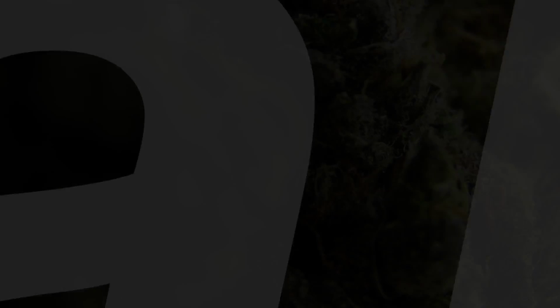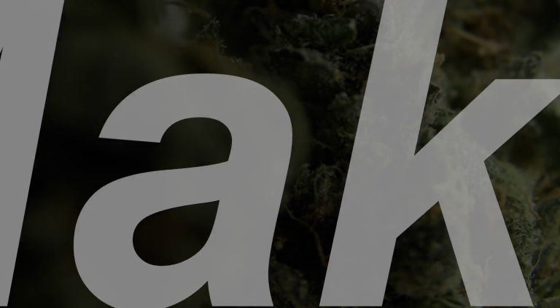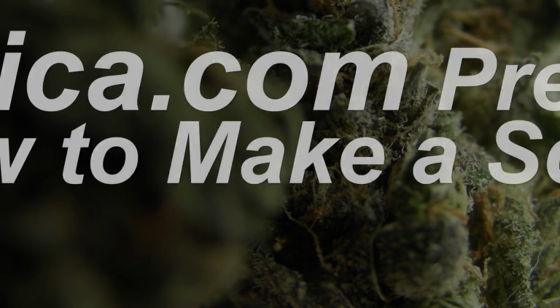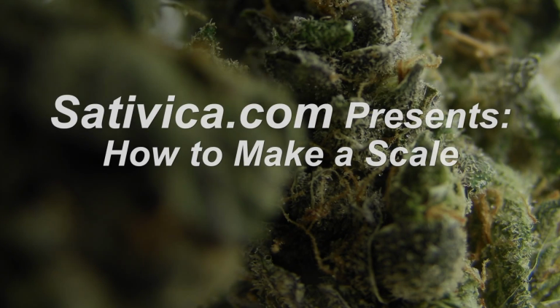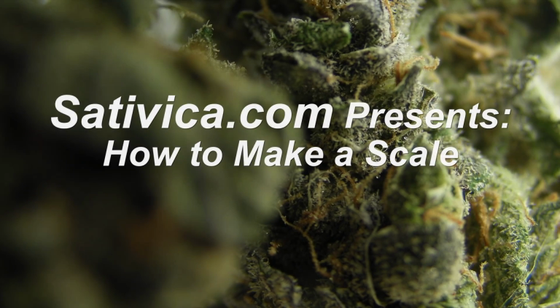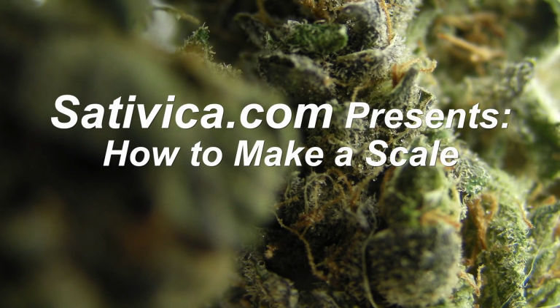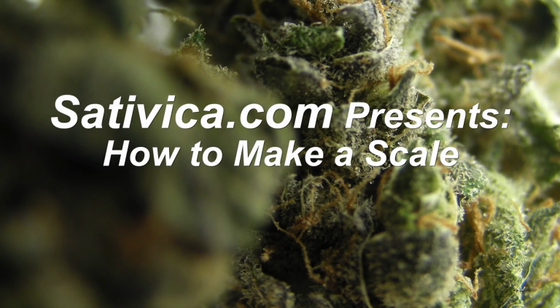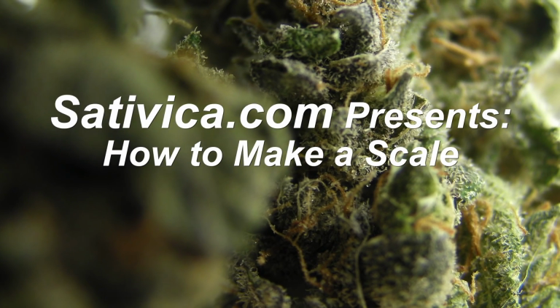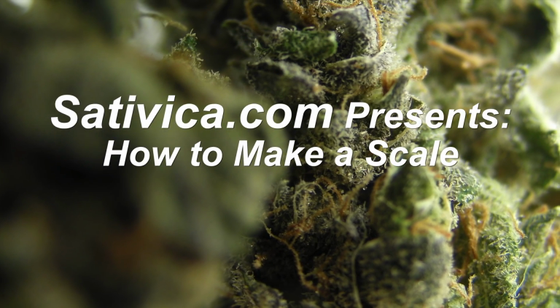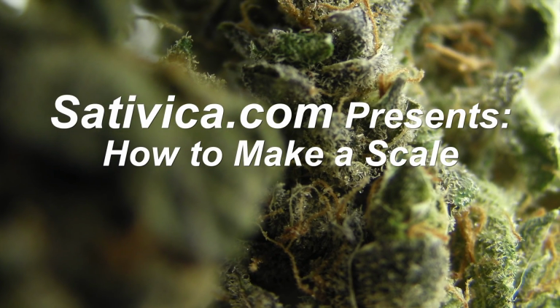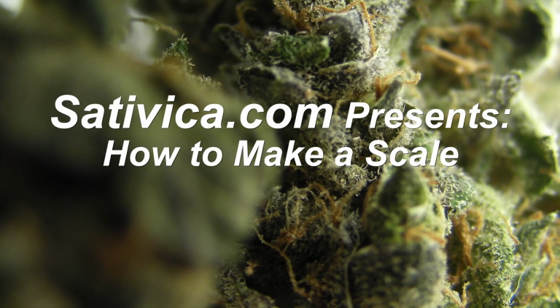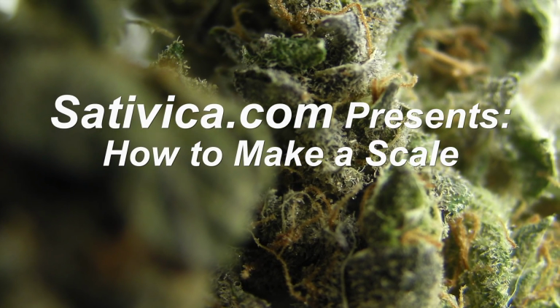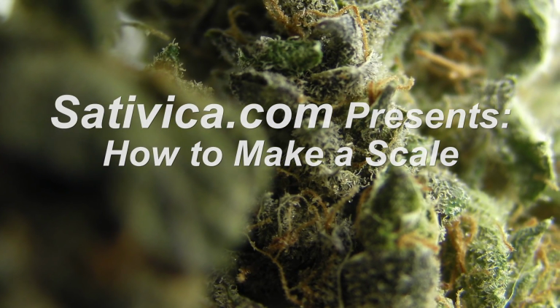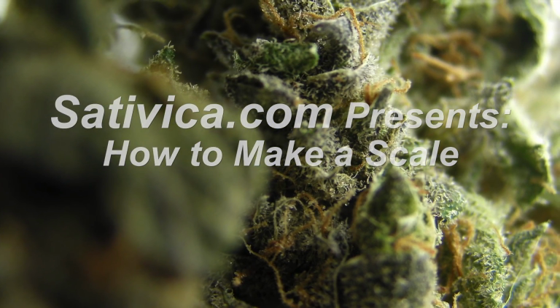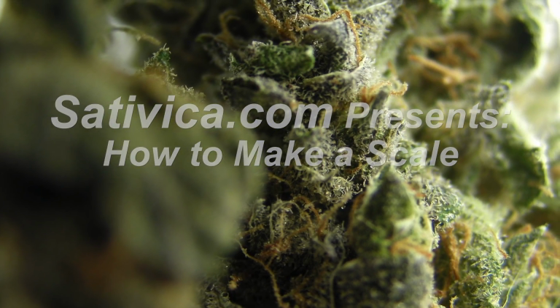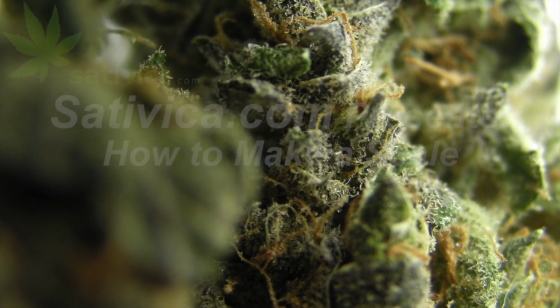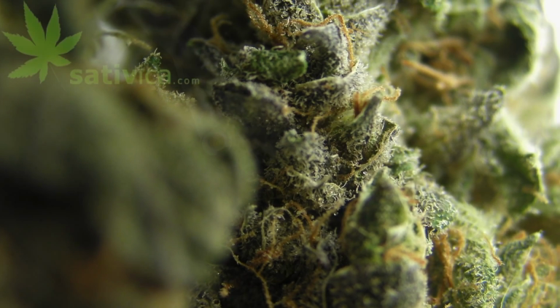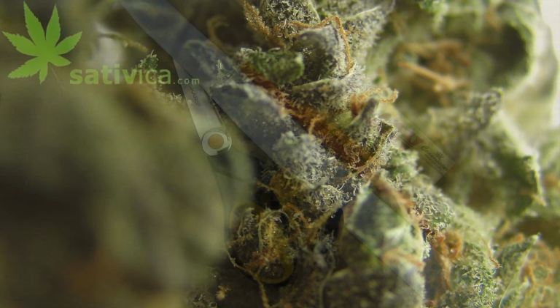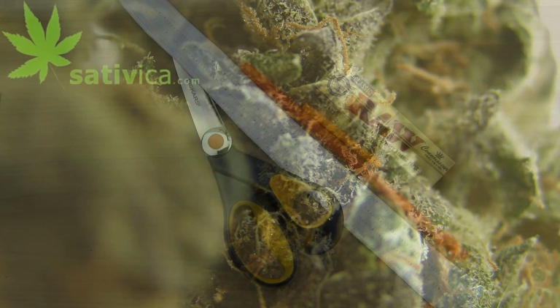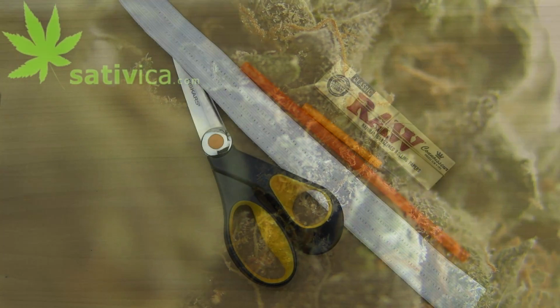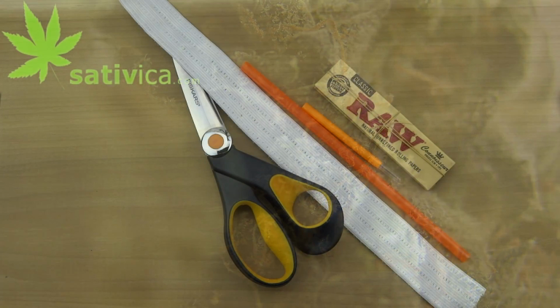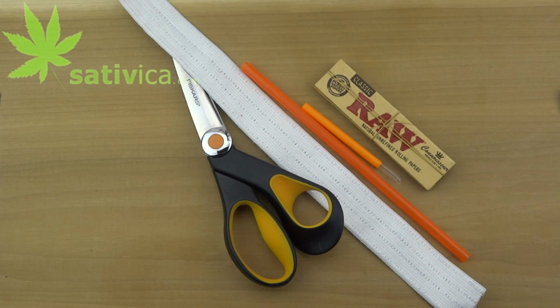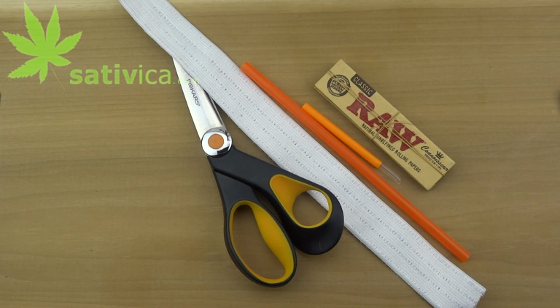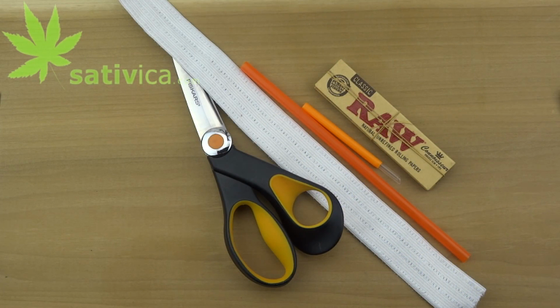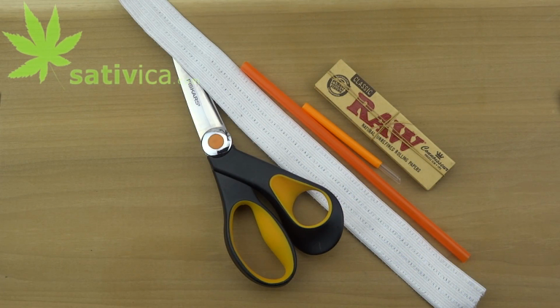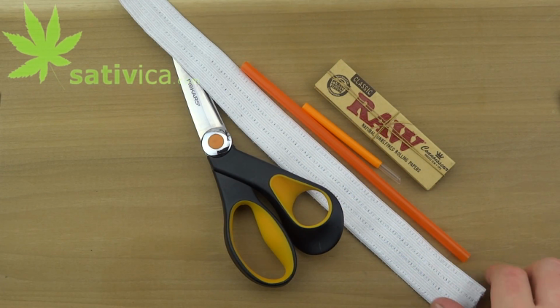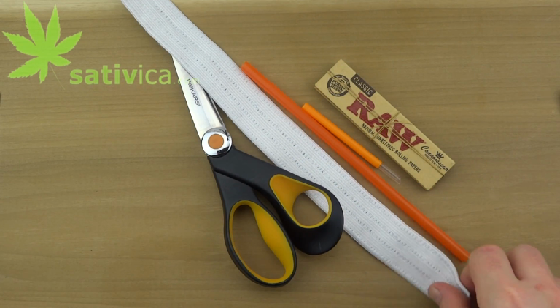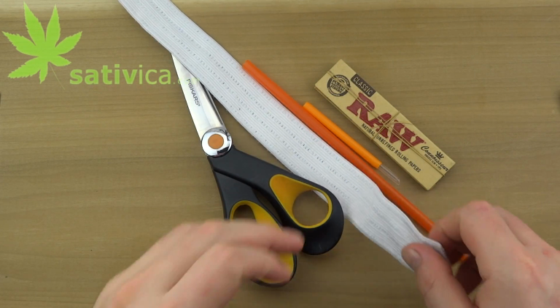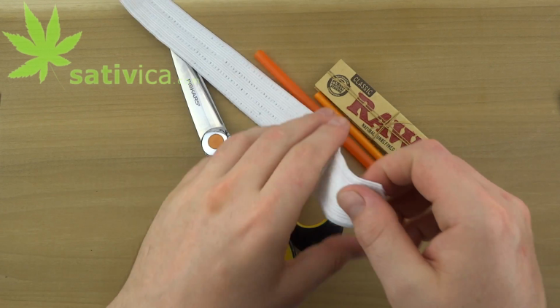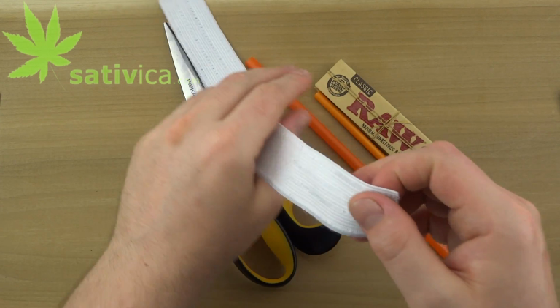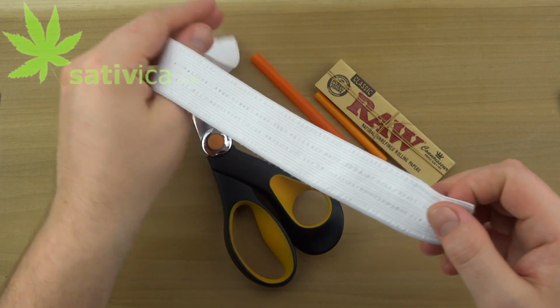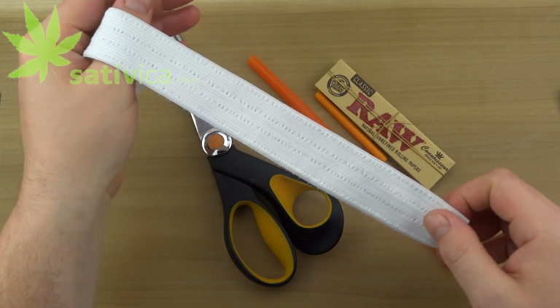Hello and welcome to another sativica.com video. Today we're making a force scale, otherwise known as a newton scale.